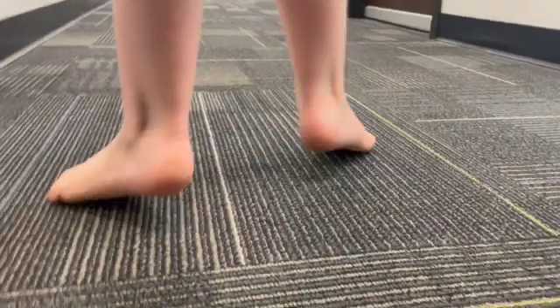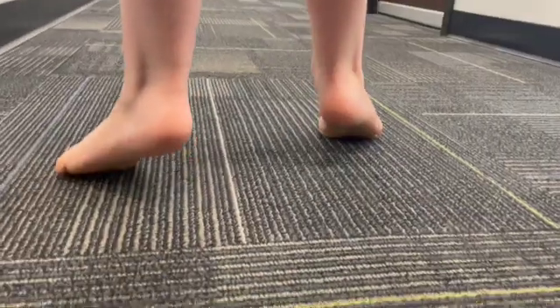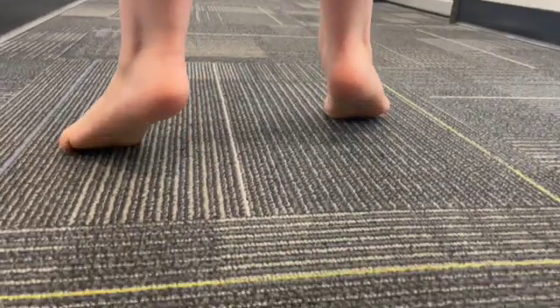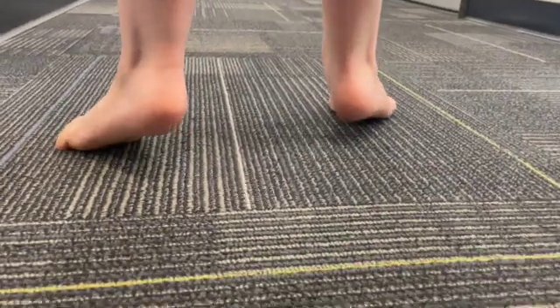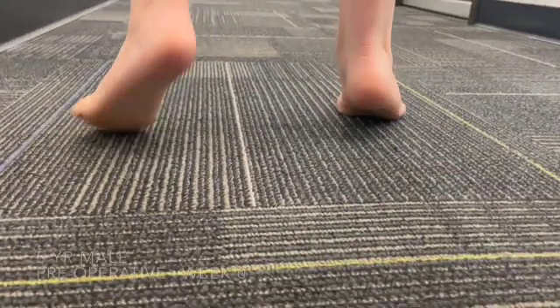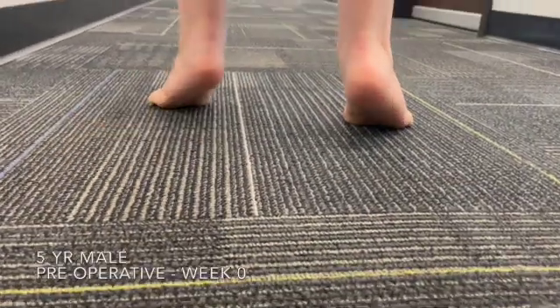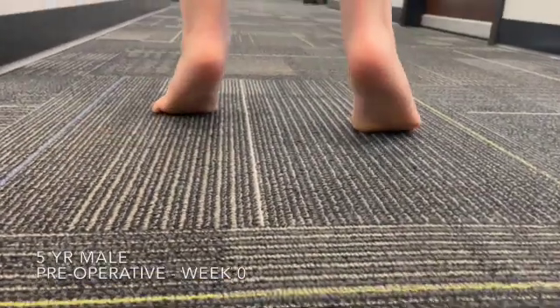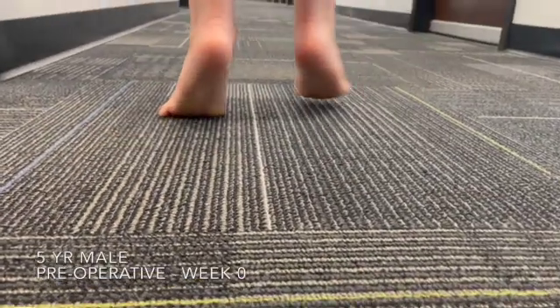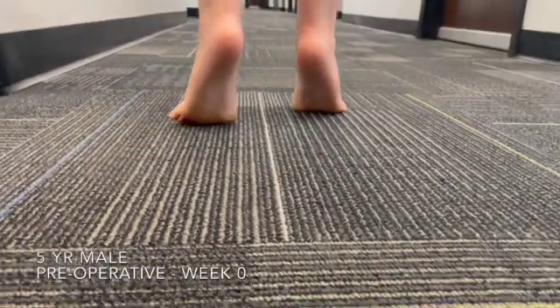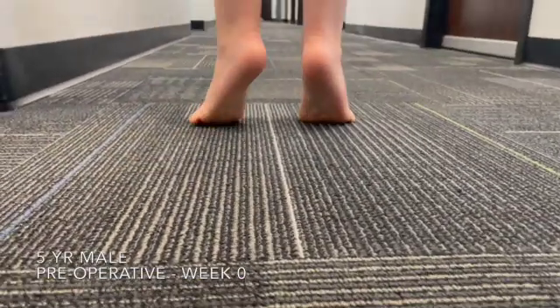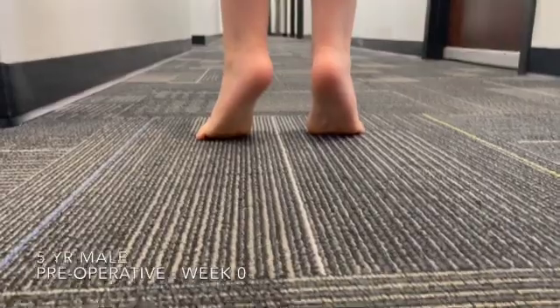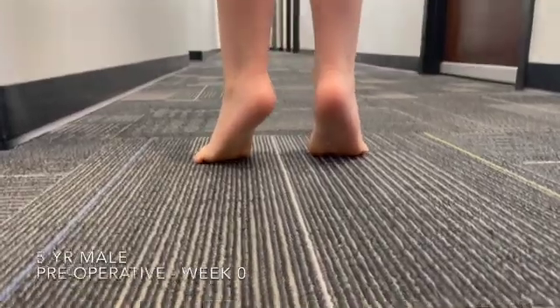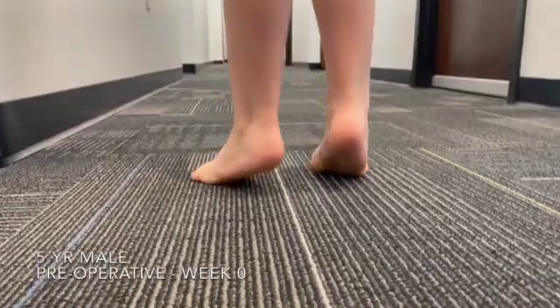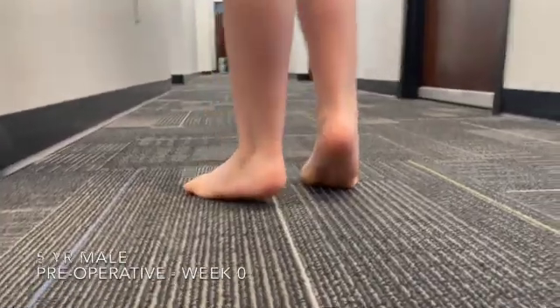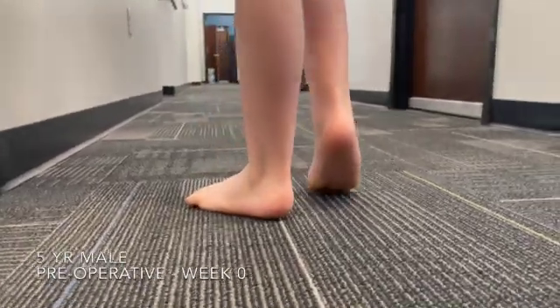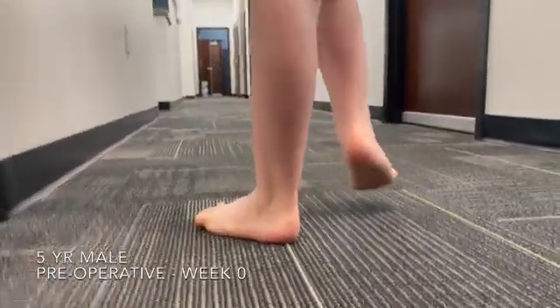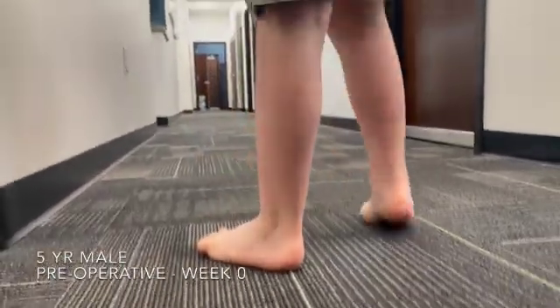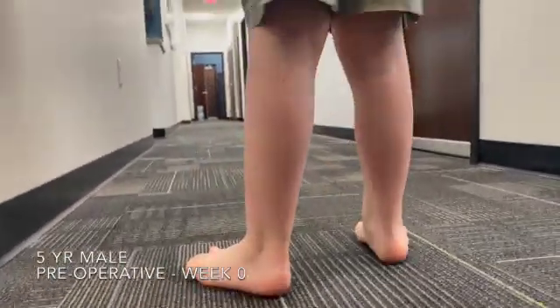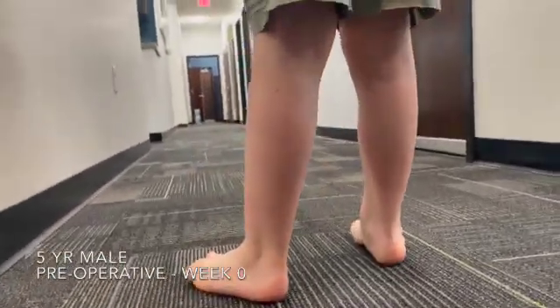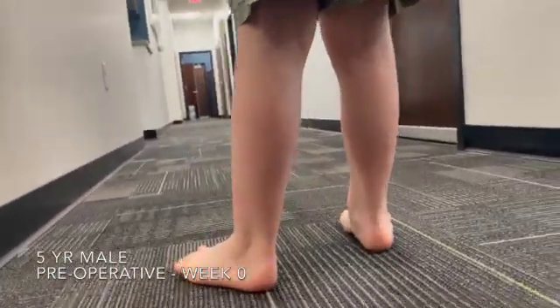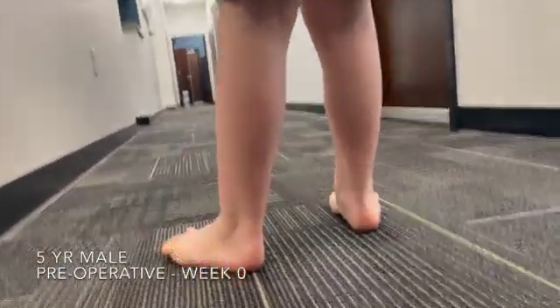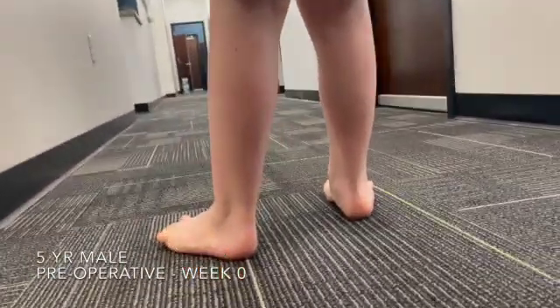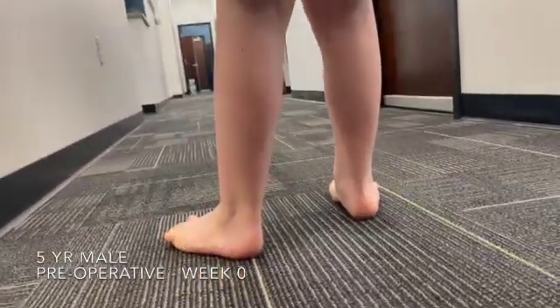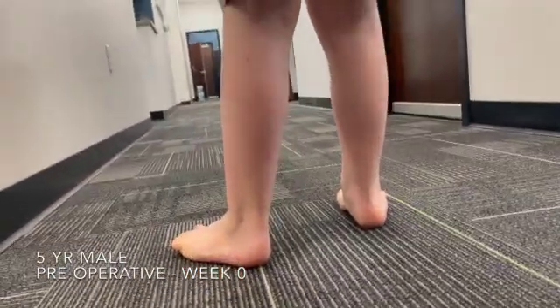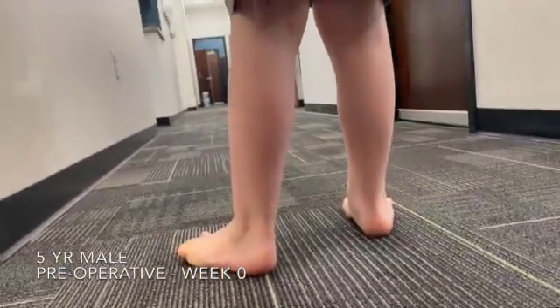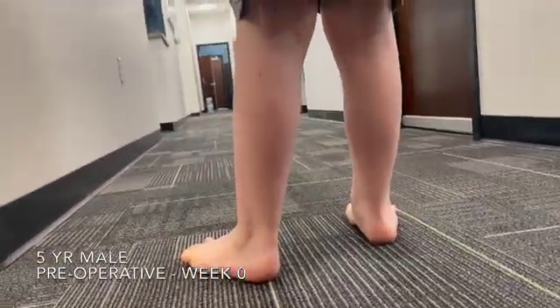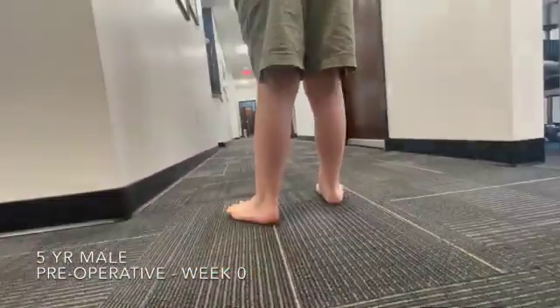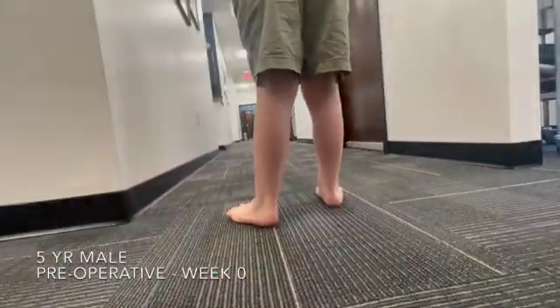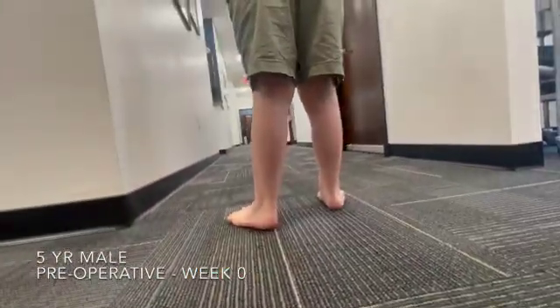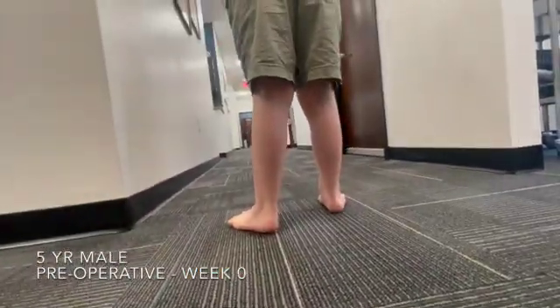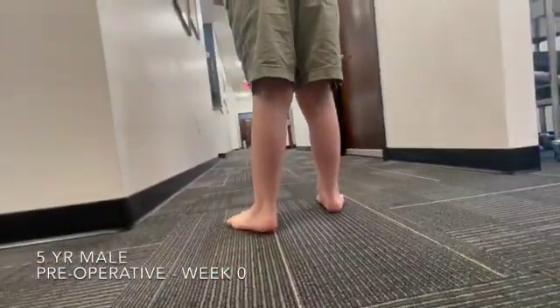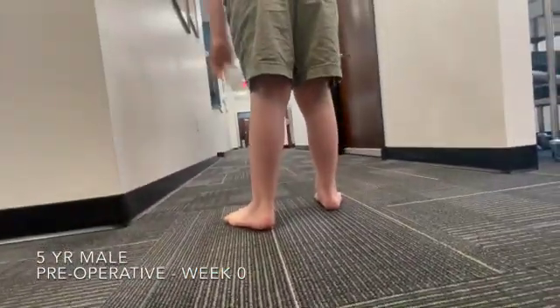Hi, I'm Dr. Michael German with Pediatric Foot and Ankle, here today to discuss toe walking in our children.